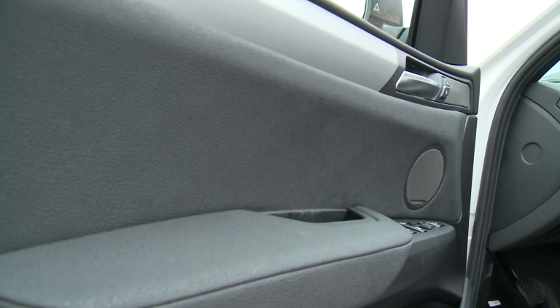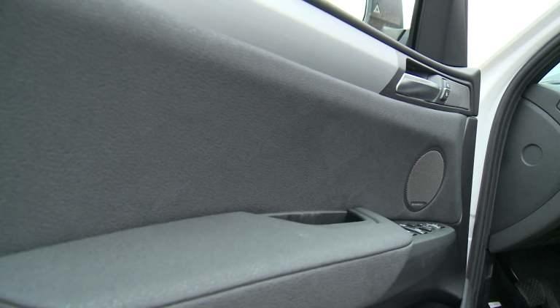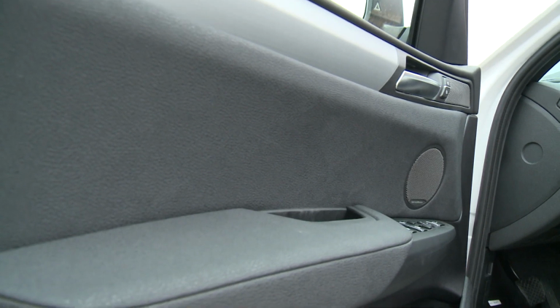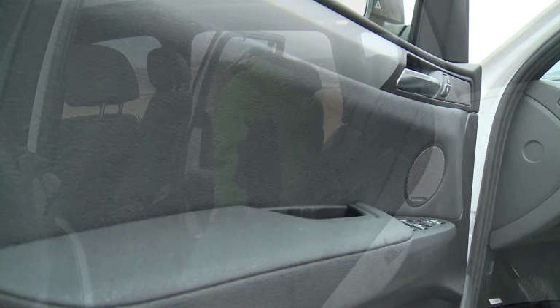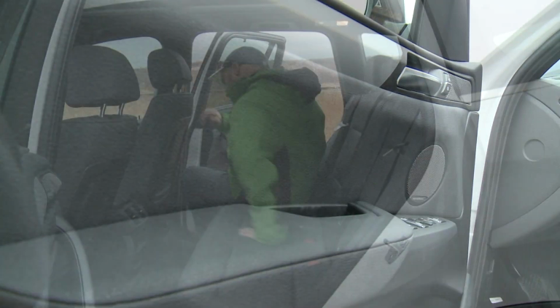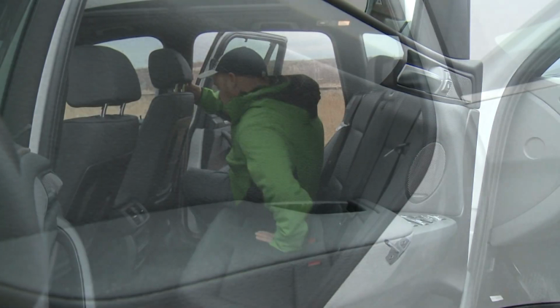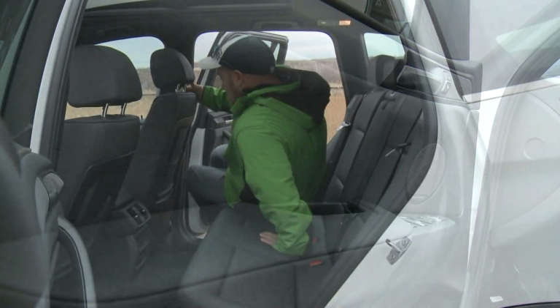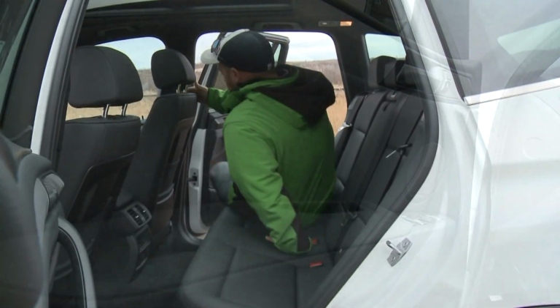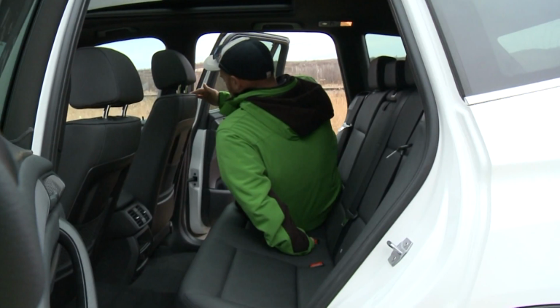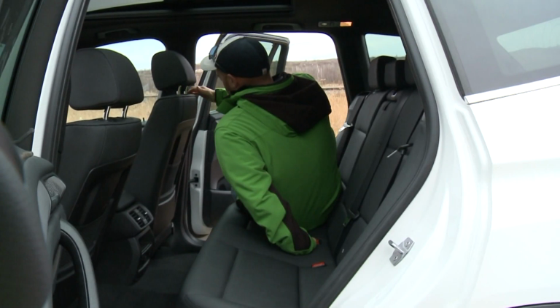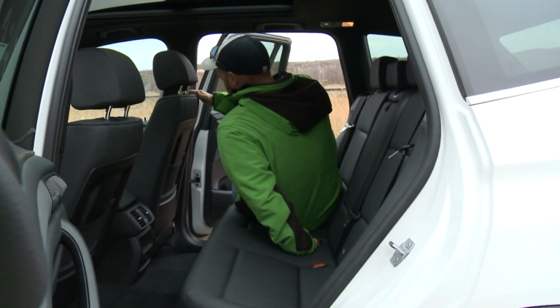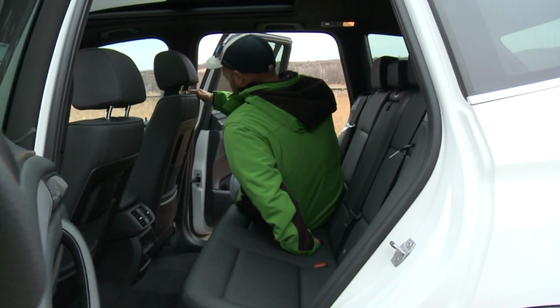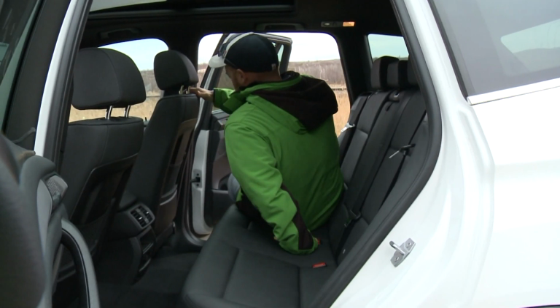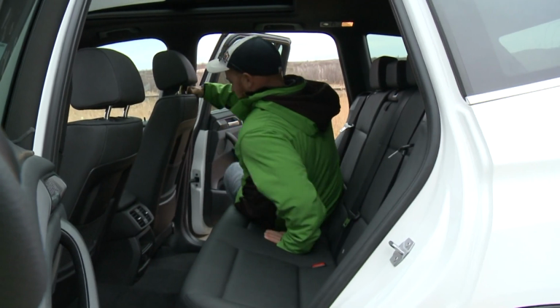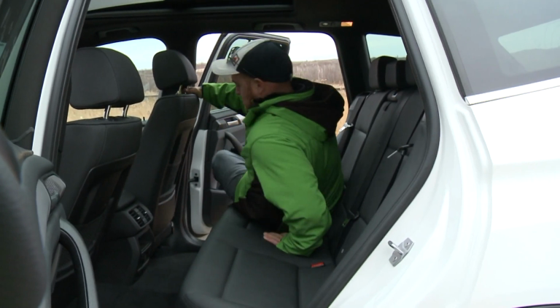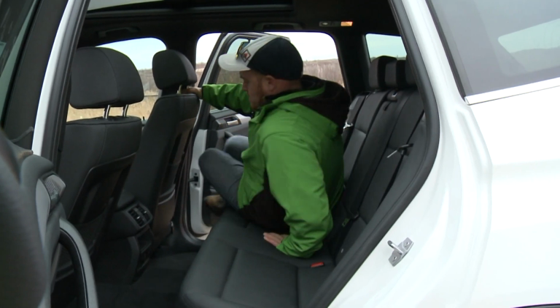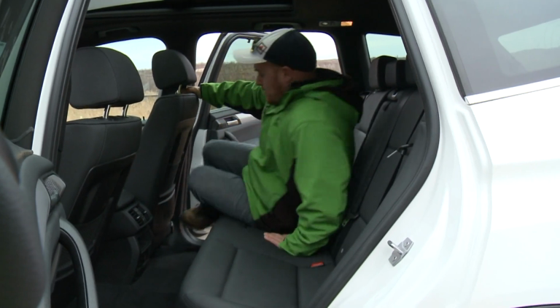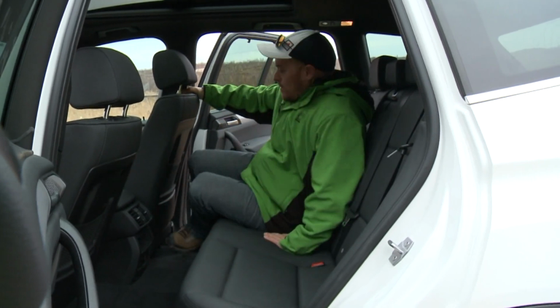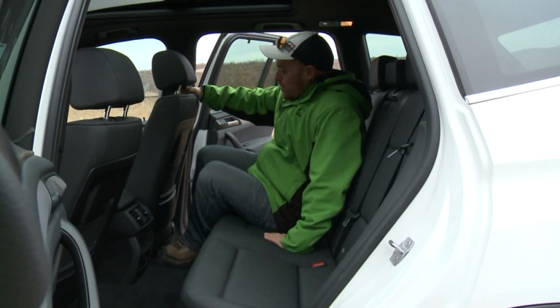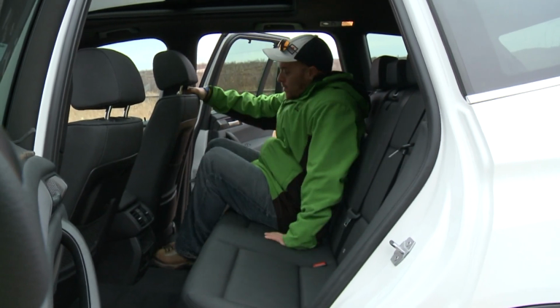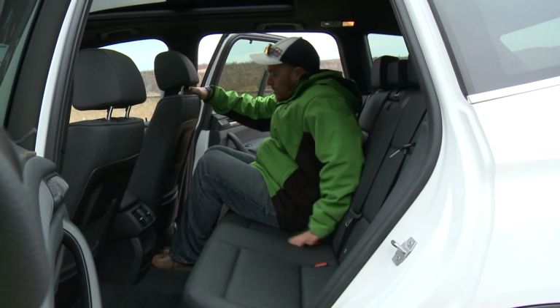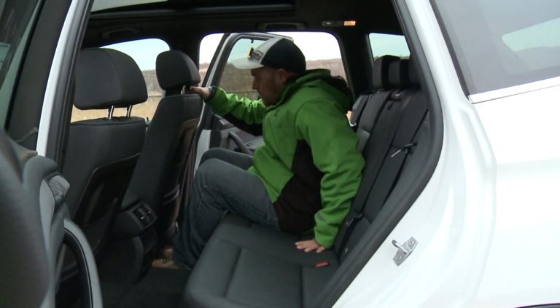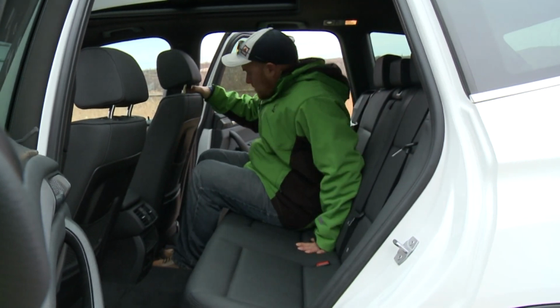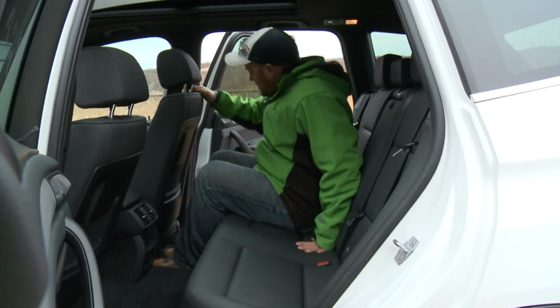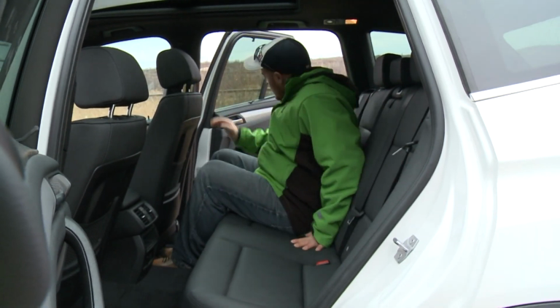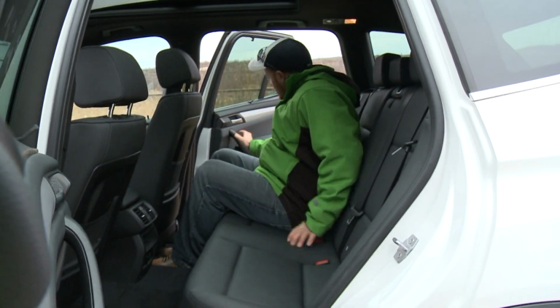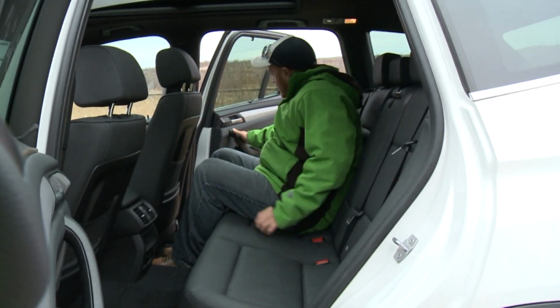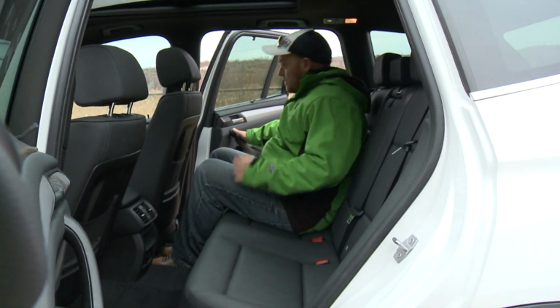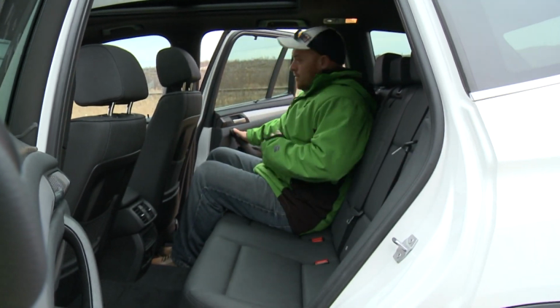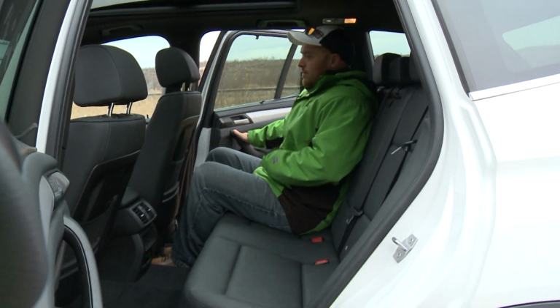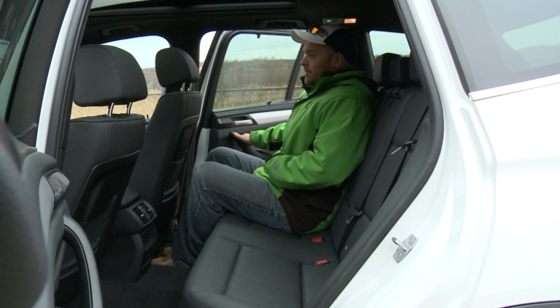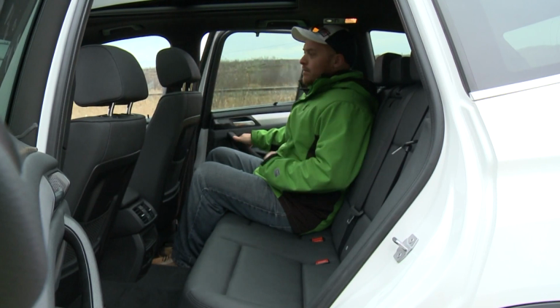Even the back seat is just right, complete with deep, pillowy seats, plenty of headroom, and easy entry and exit.